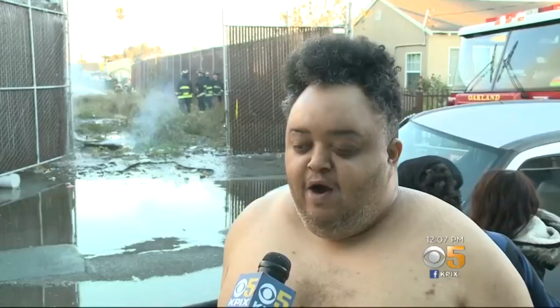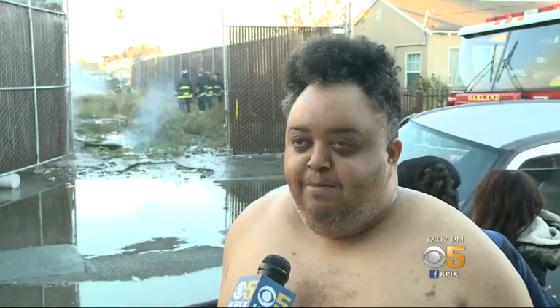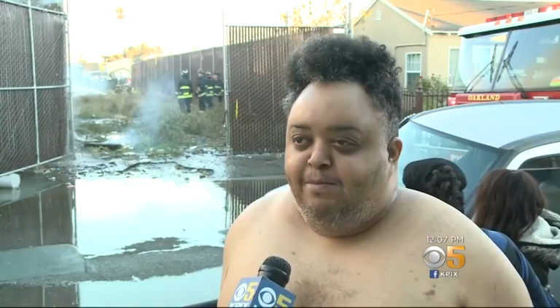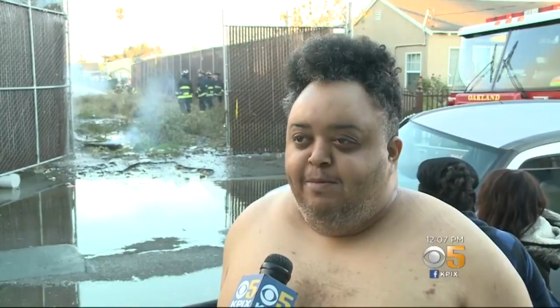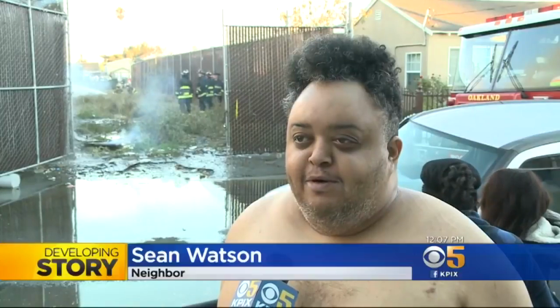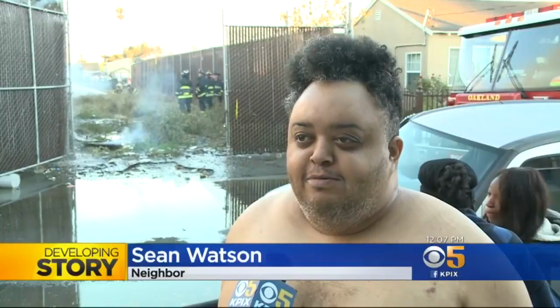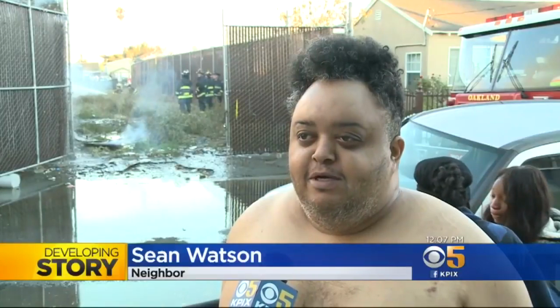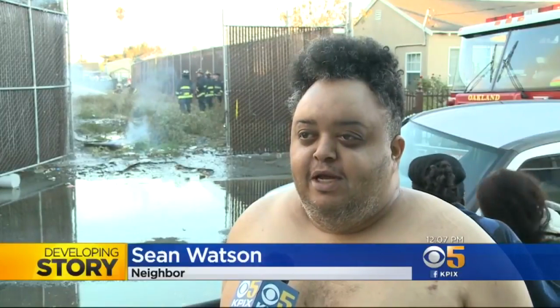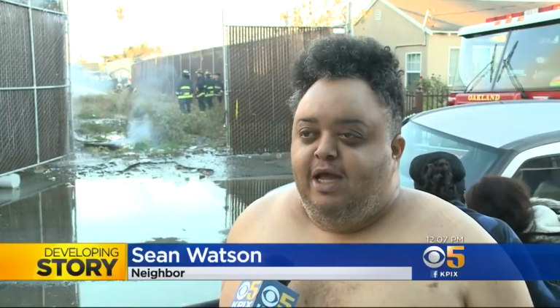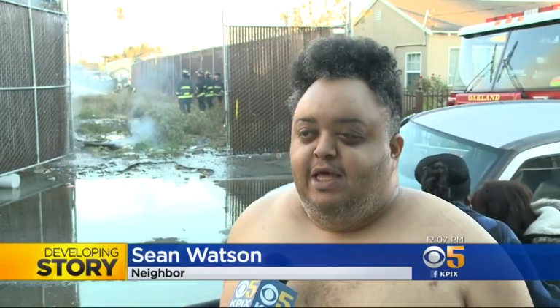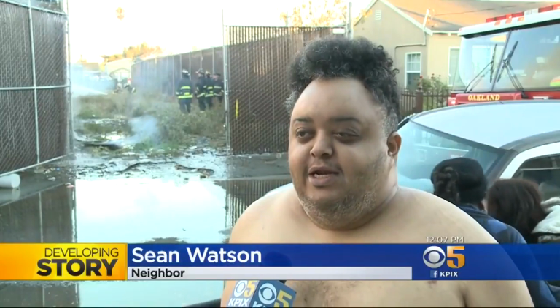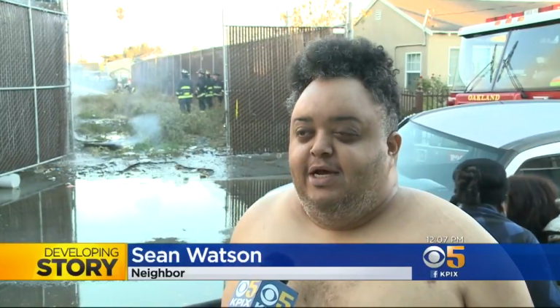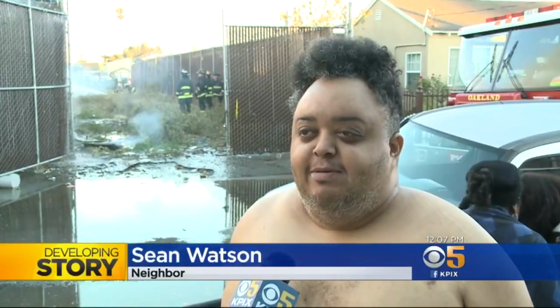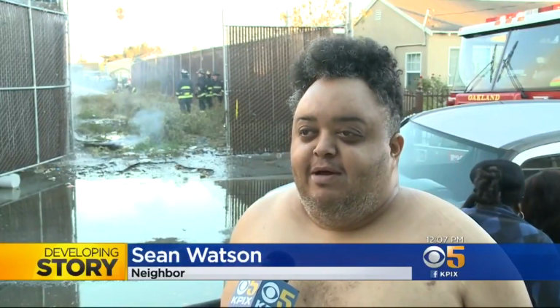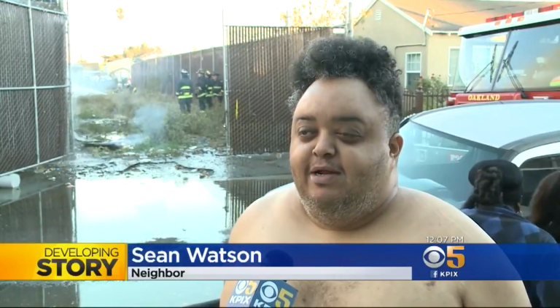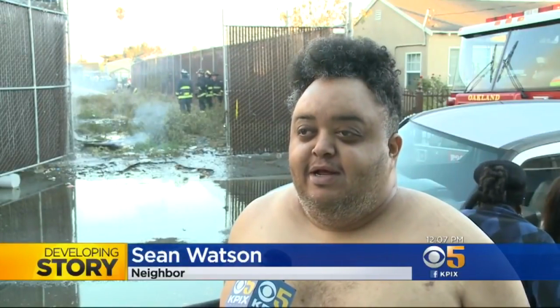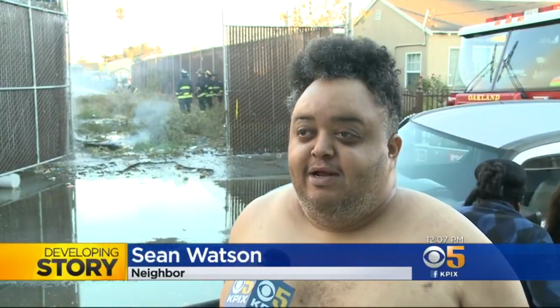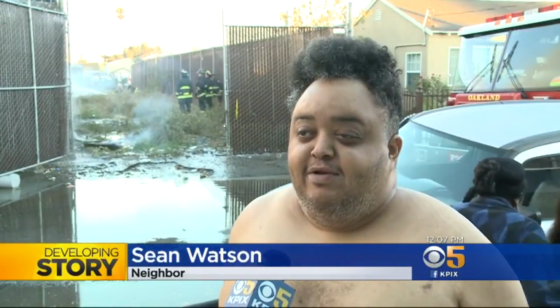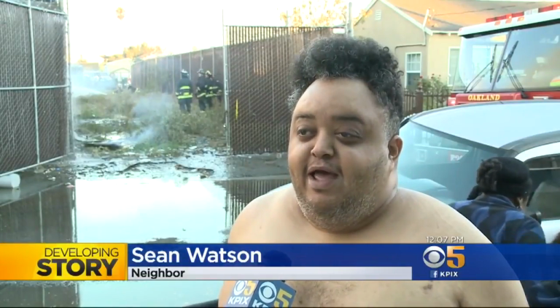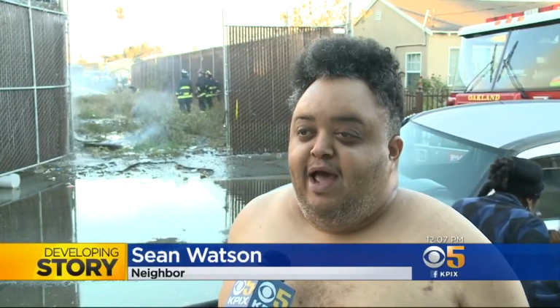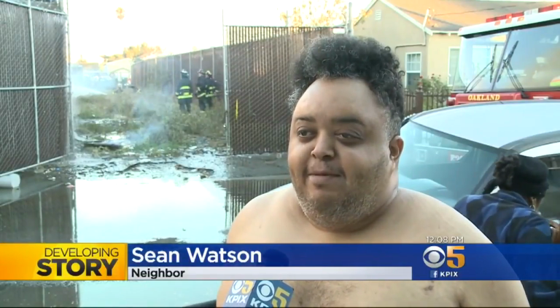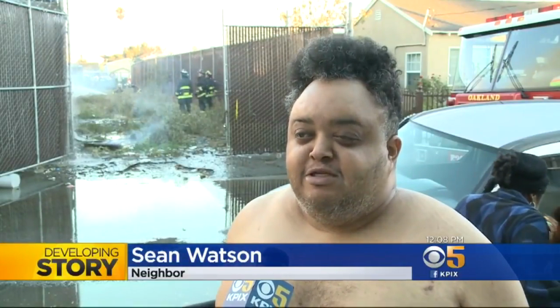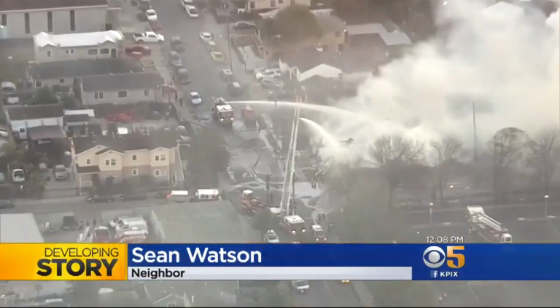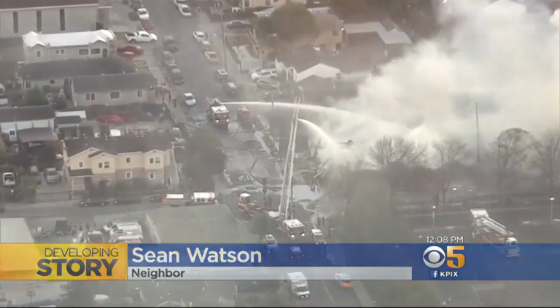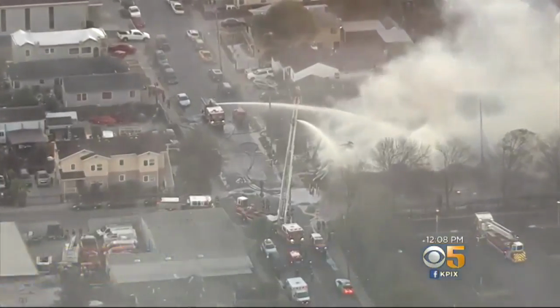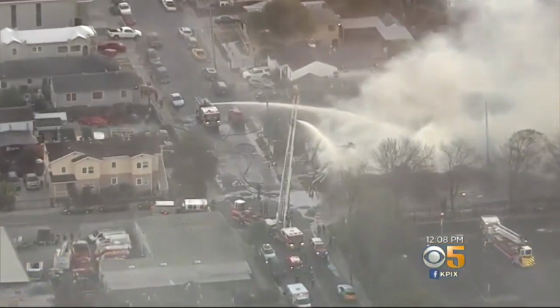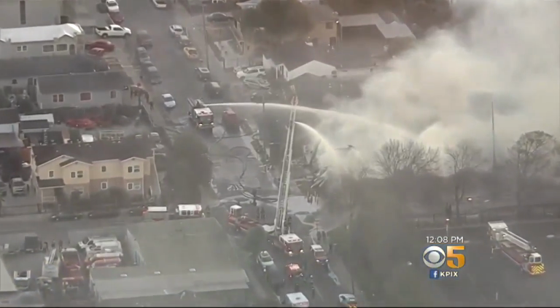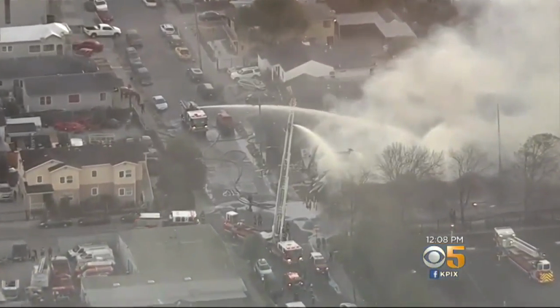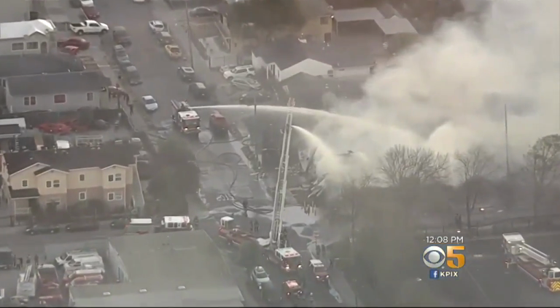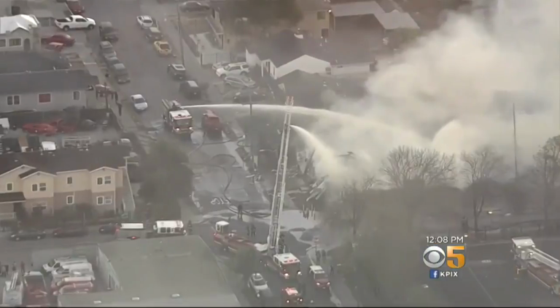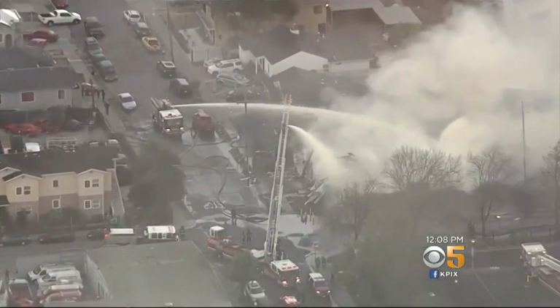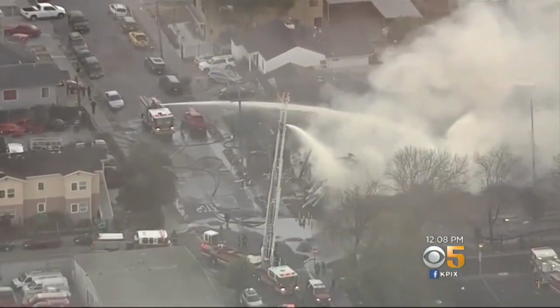Boom, boom, boom. And then came out a lot of fire. I thought the whole block was on fire.